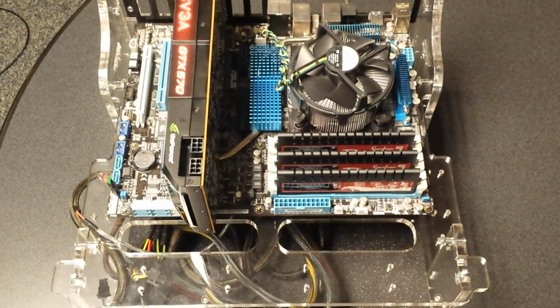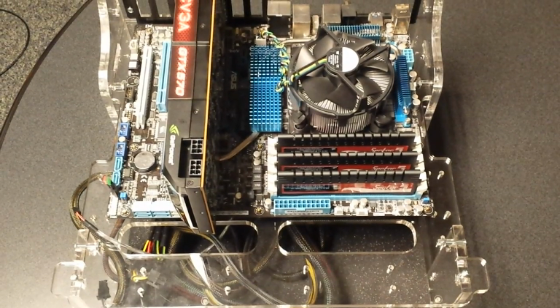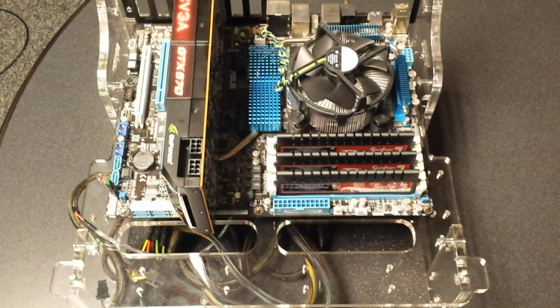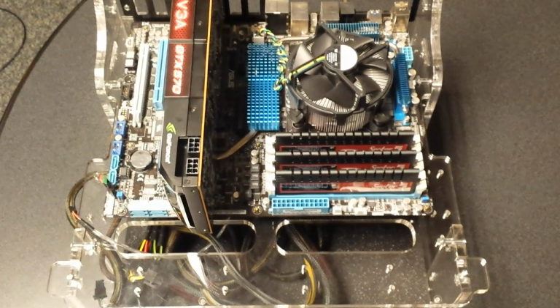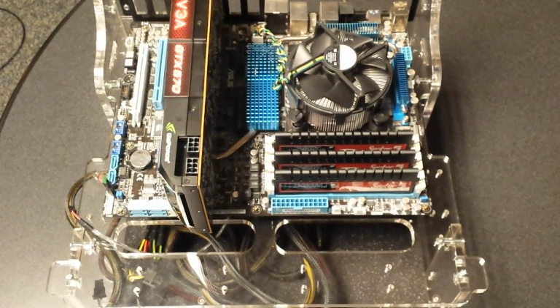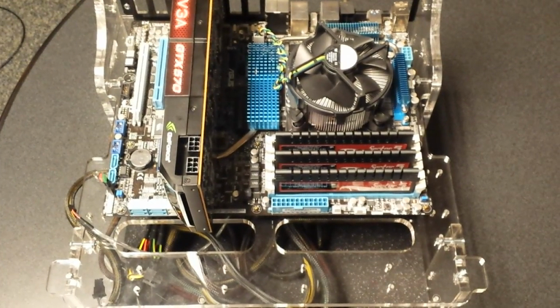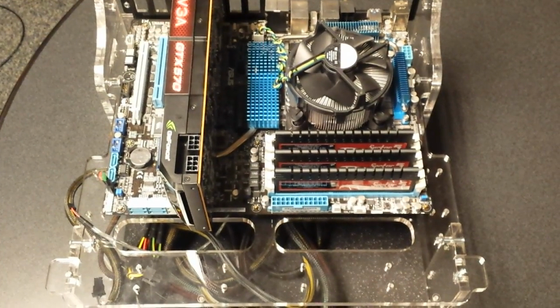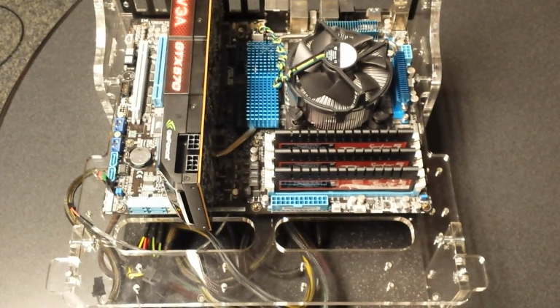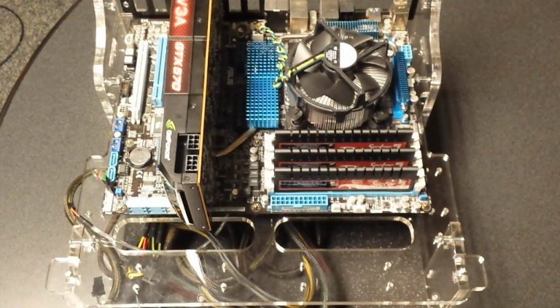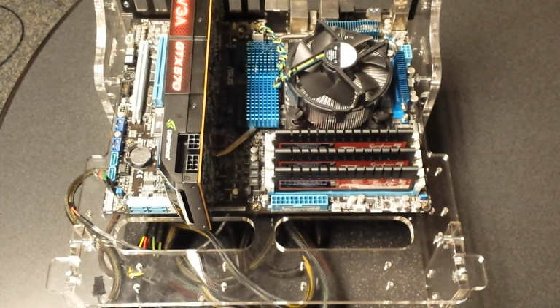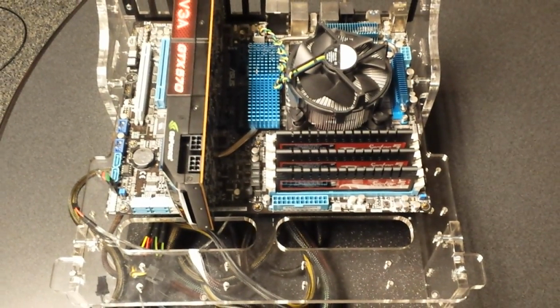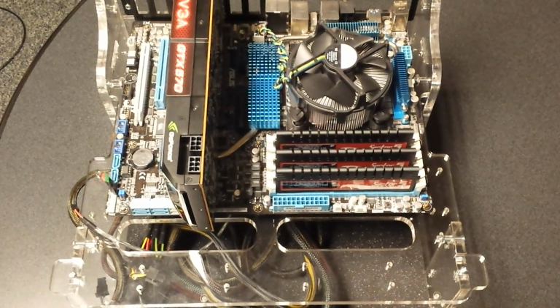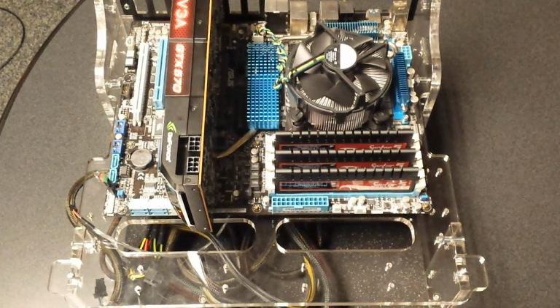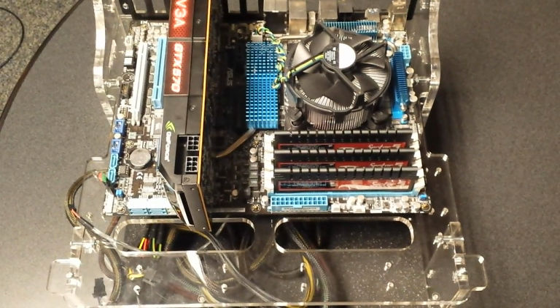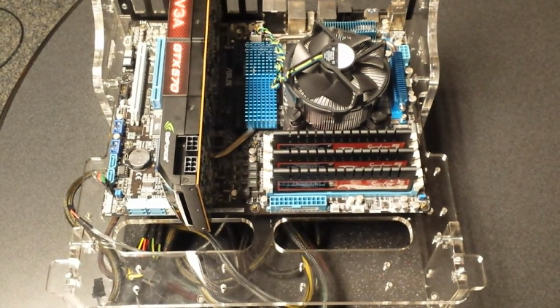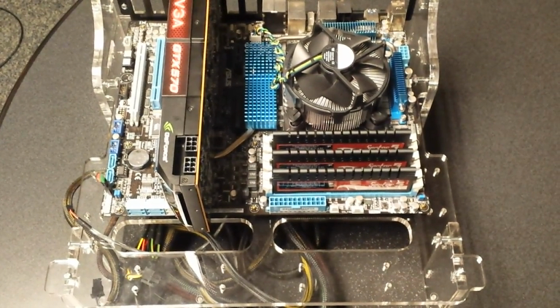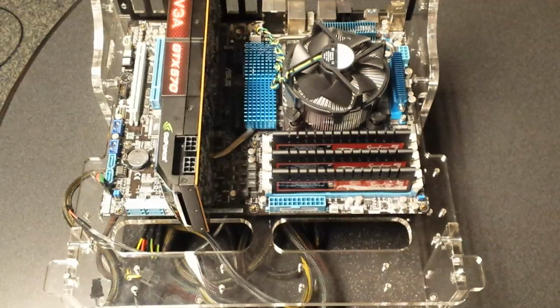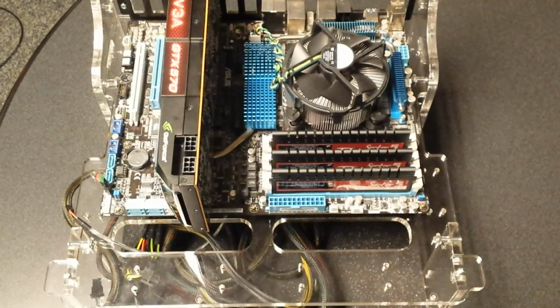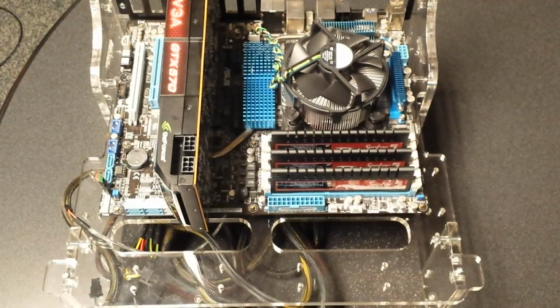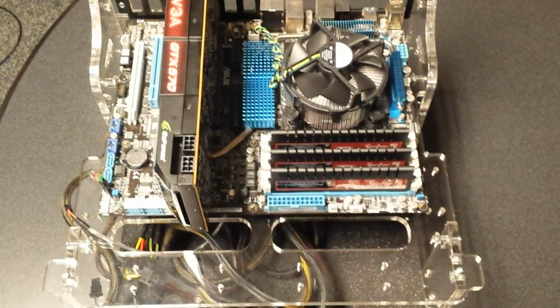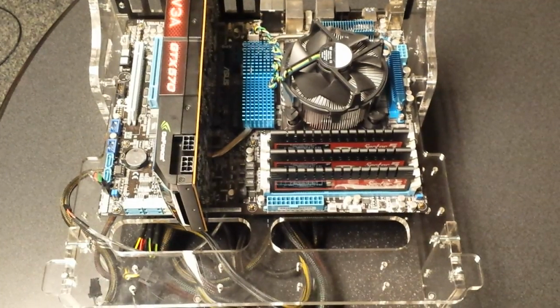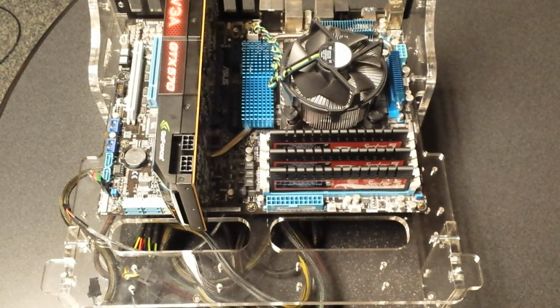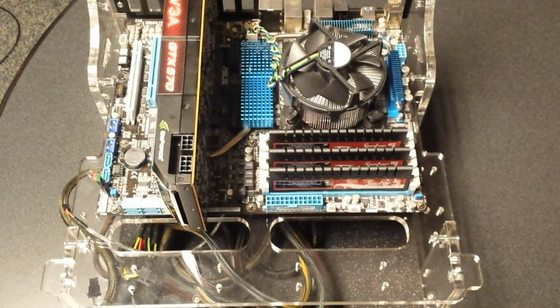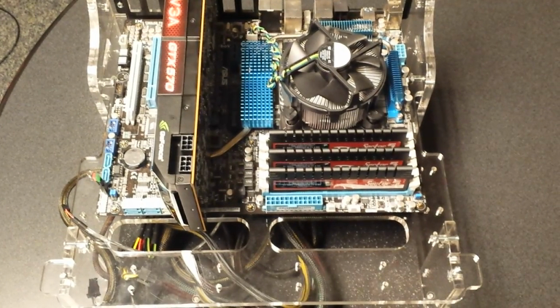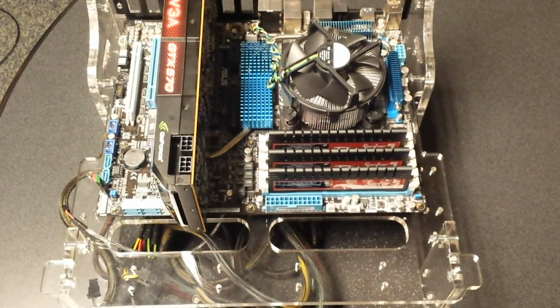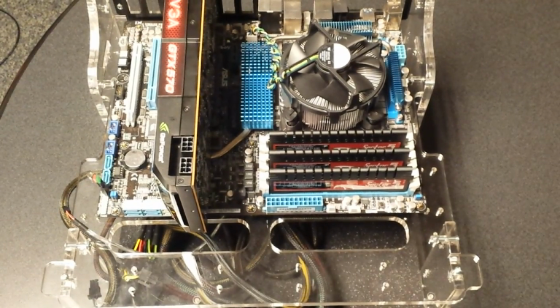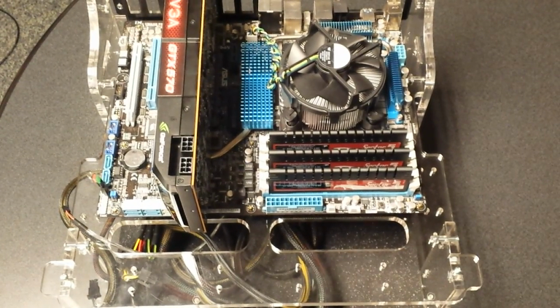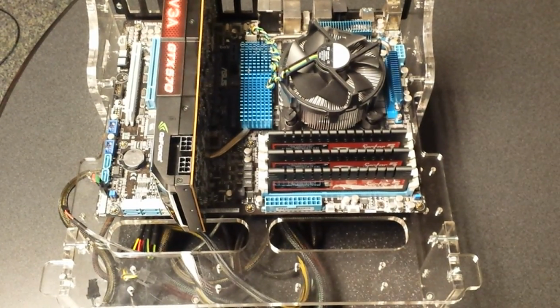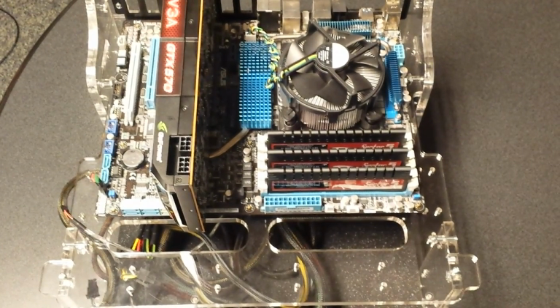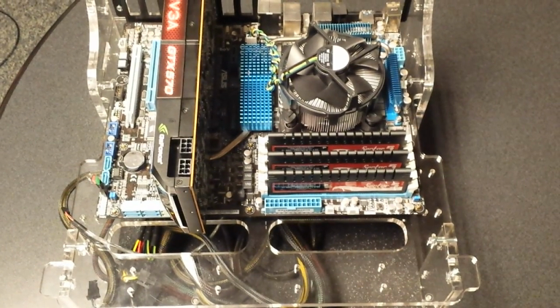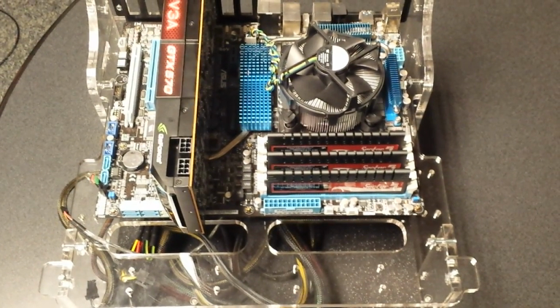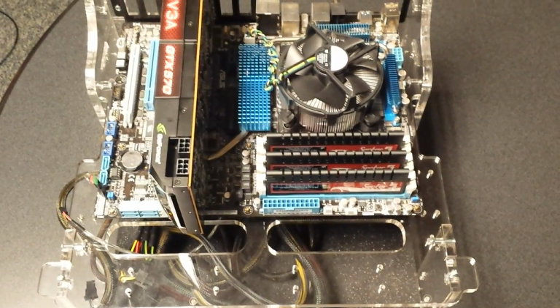This is Richard with PG System Support. Today I'm going to show you a quick video on how to reseat your memory, install new memory, or just remove your memory.